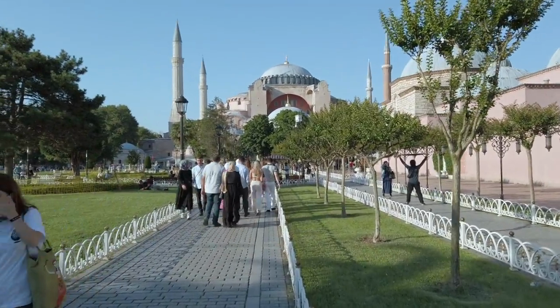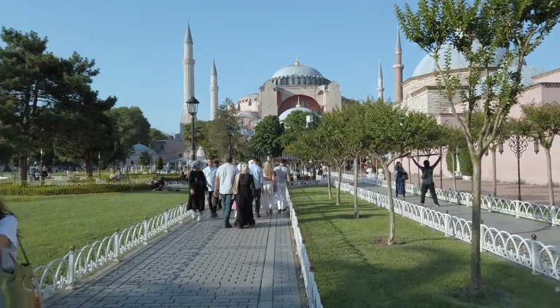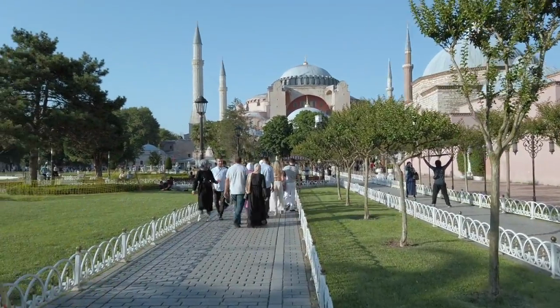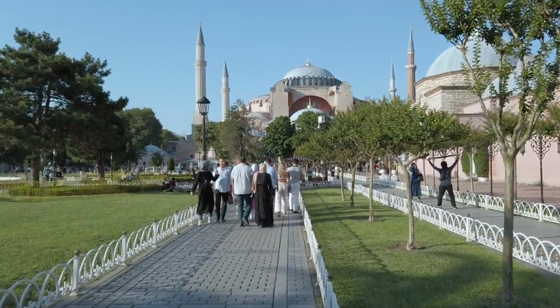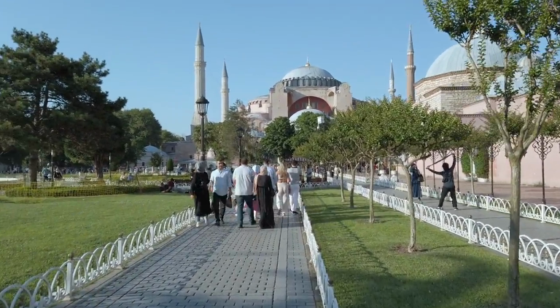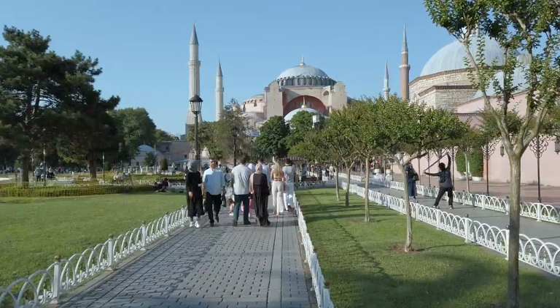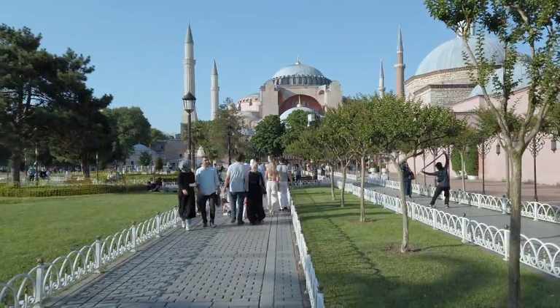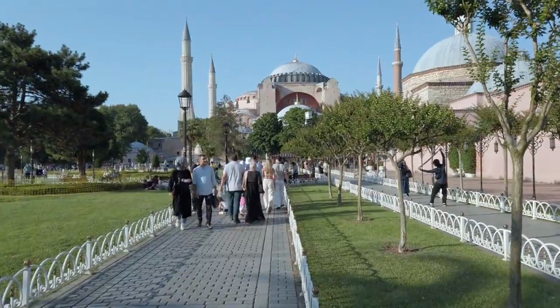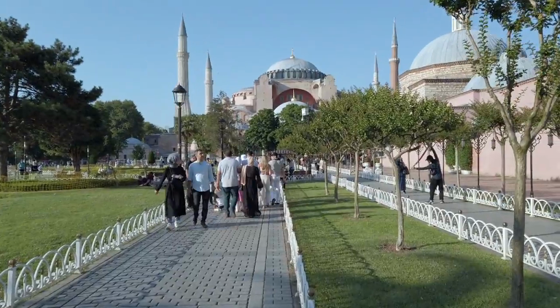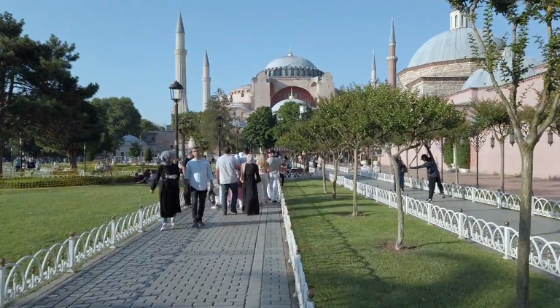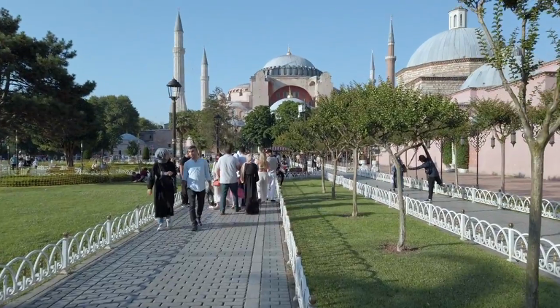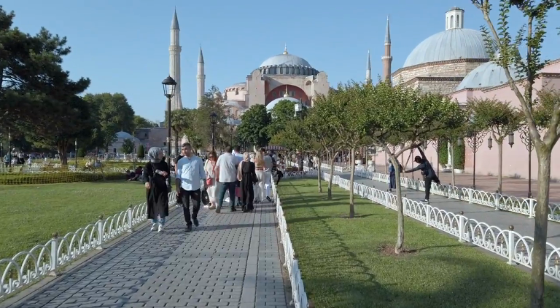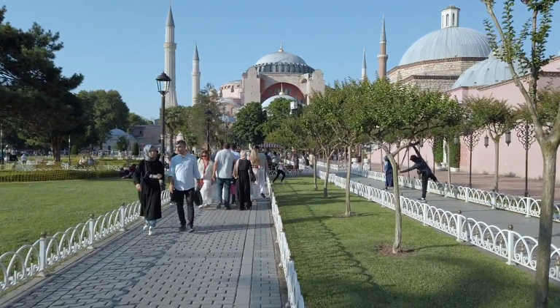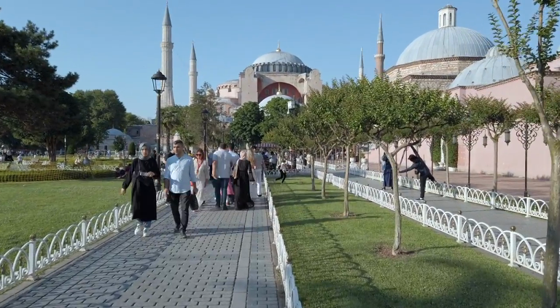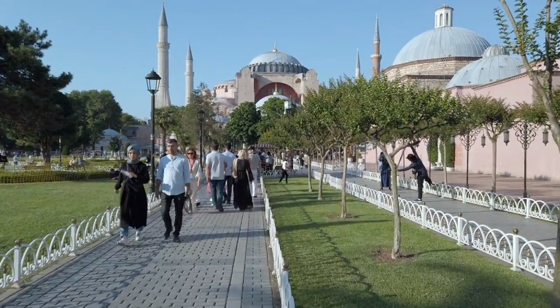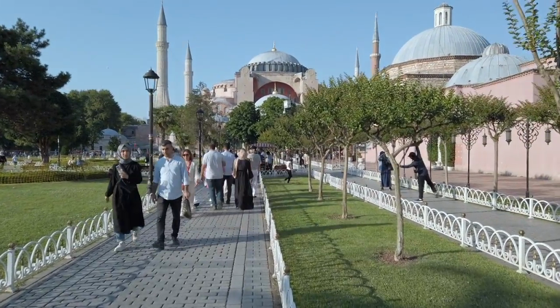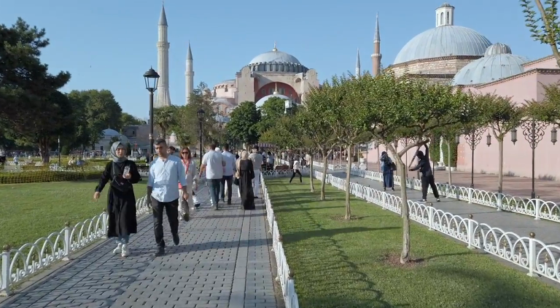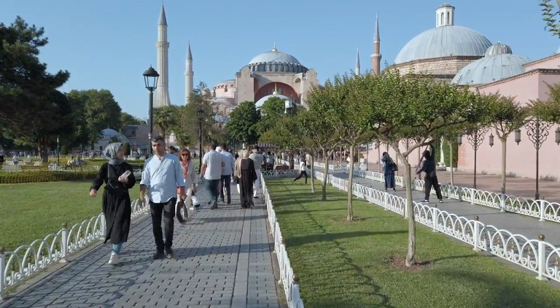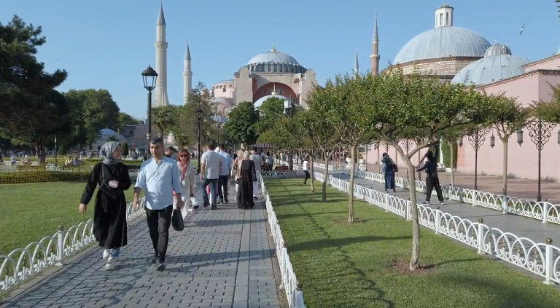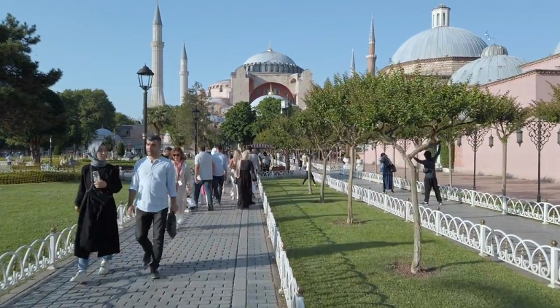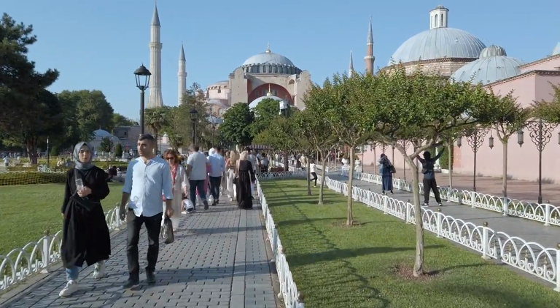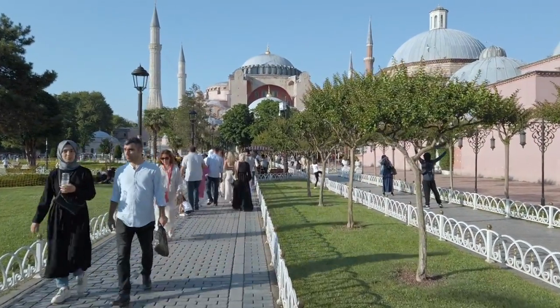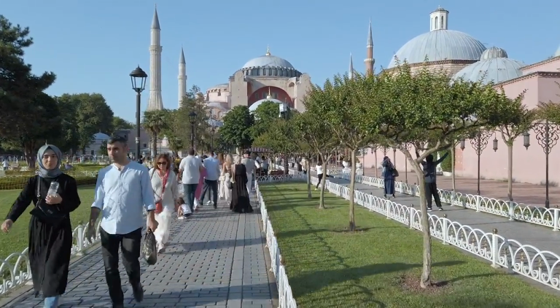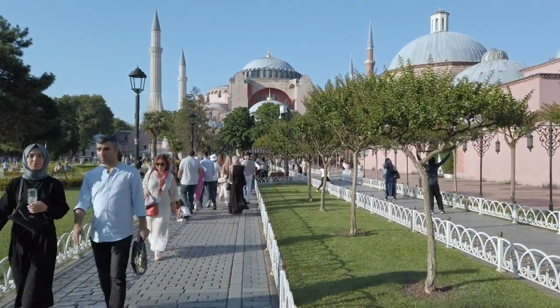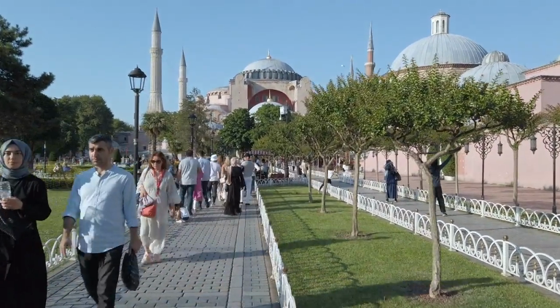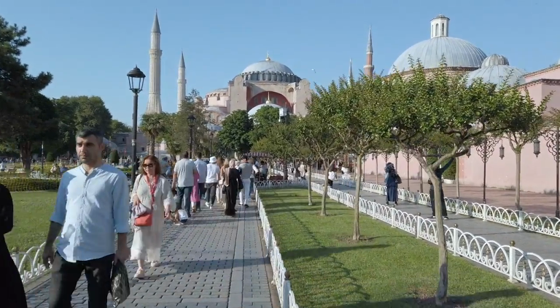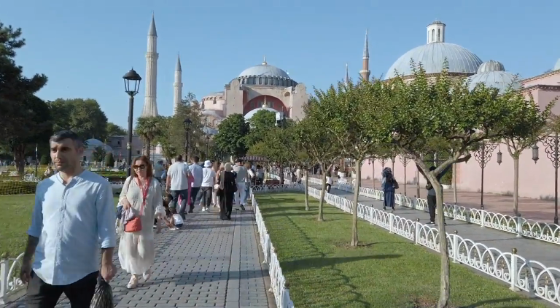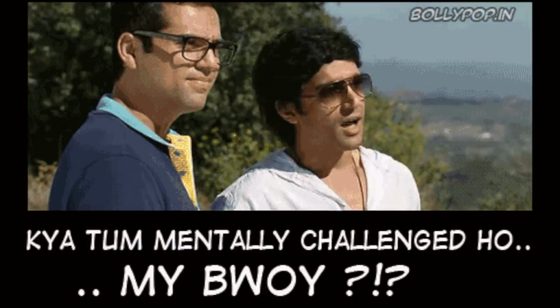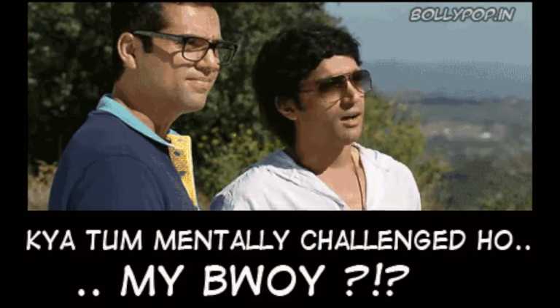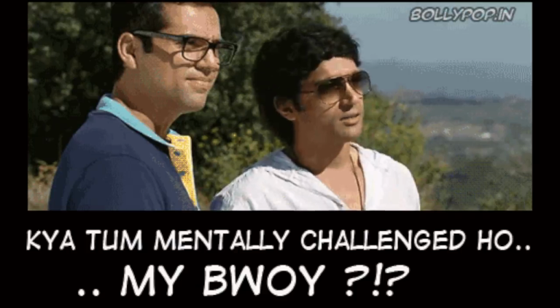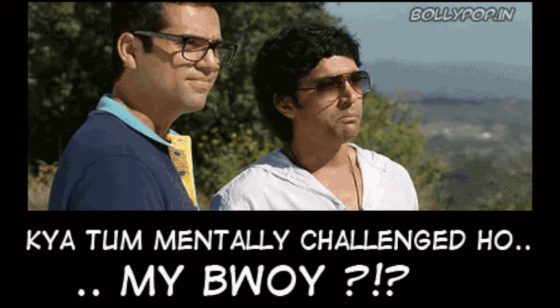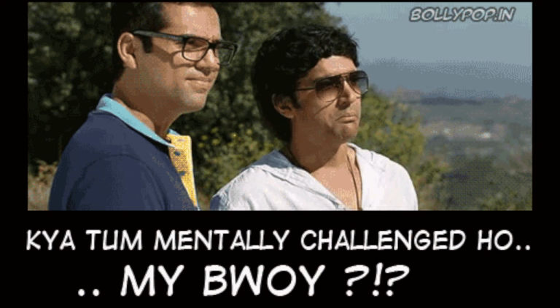That's the Hagia Sophia mosque right in front of us. However, I have no idea what the guy on the right is trying to pose — it looks a bit weird to me.